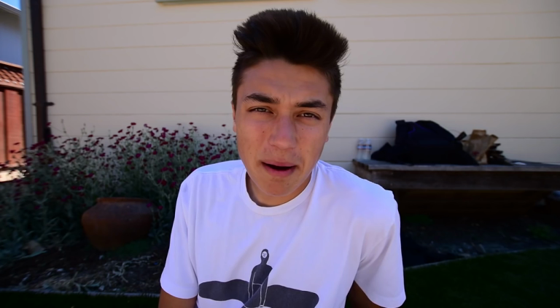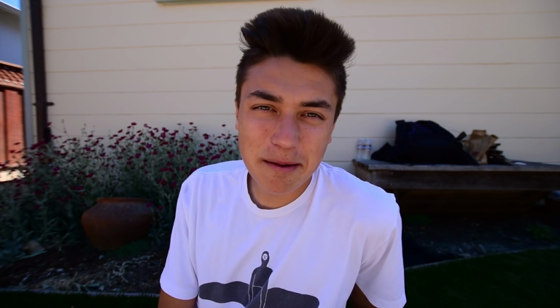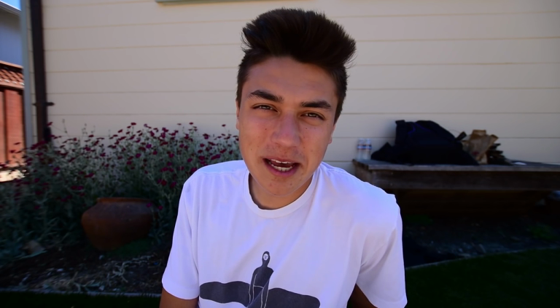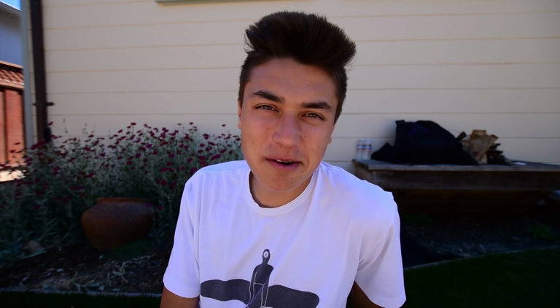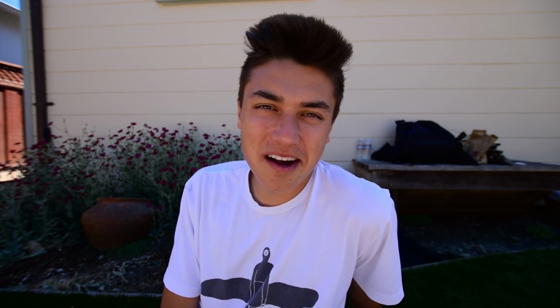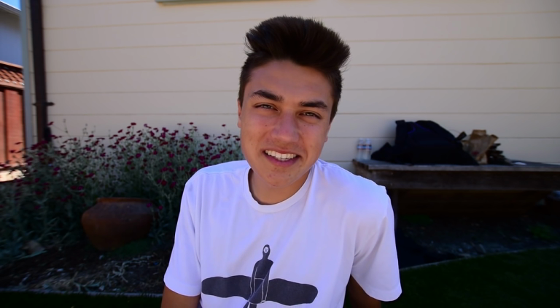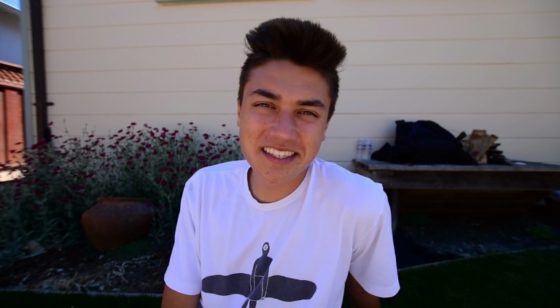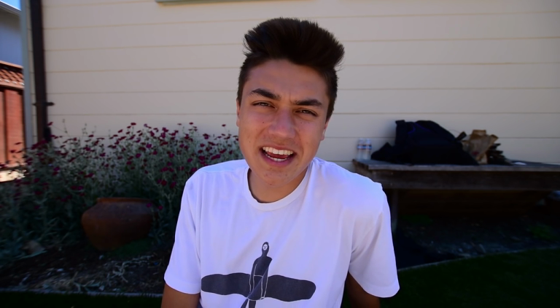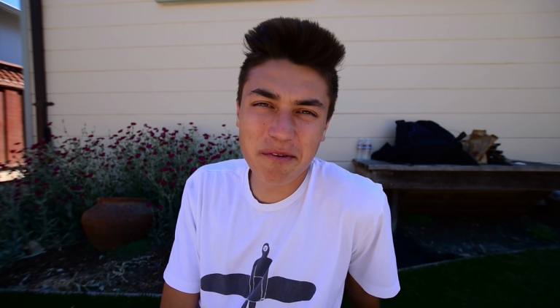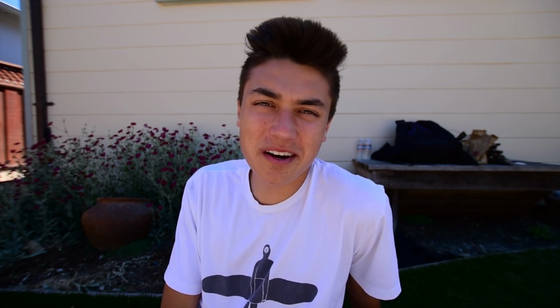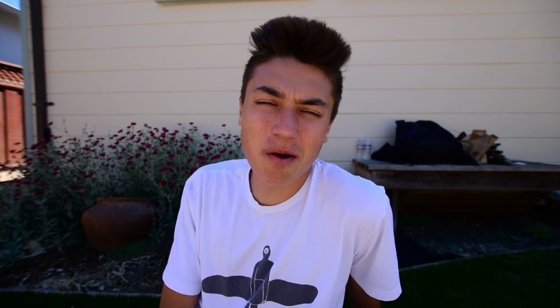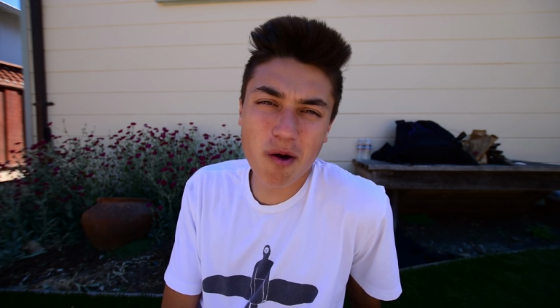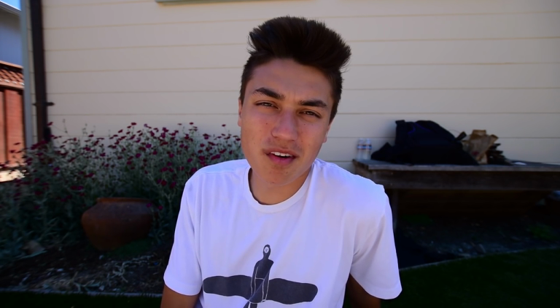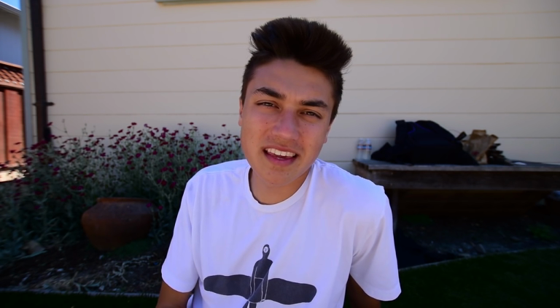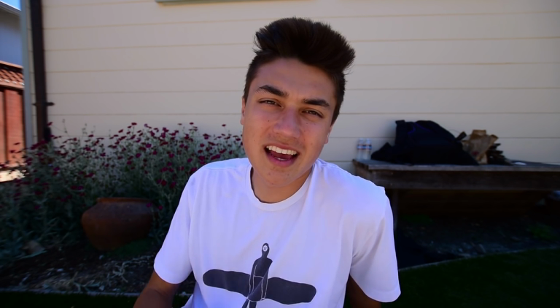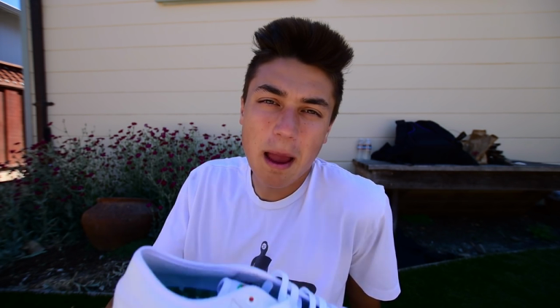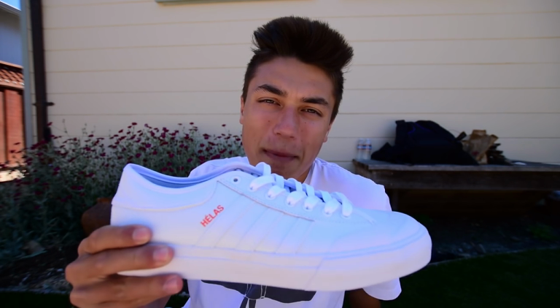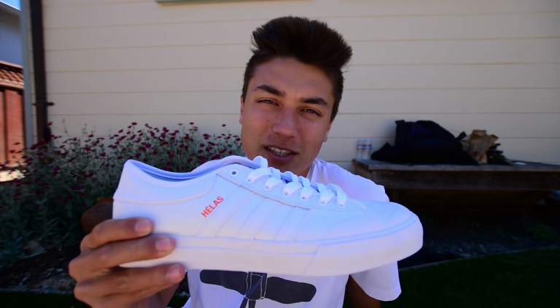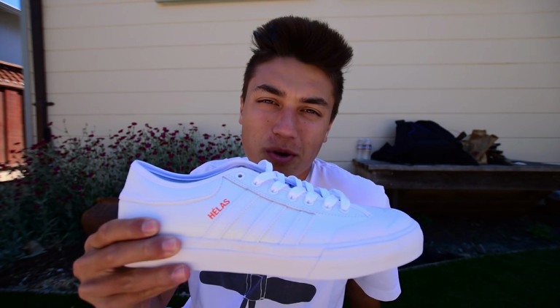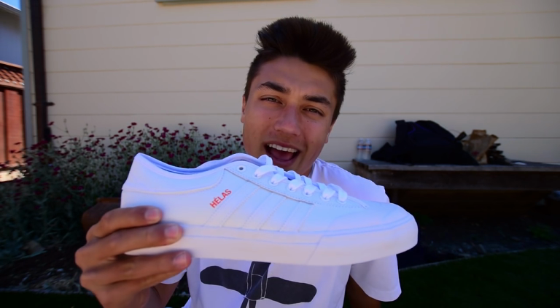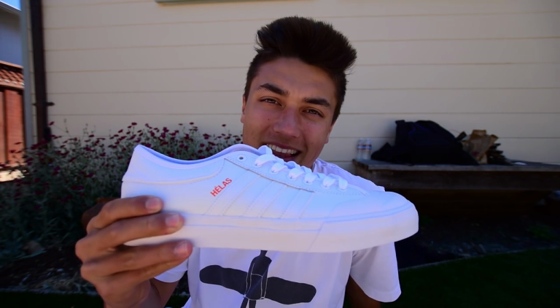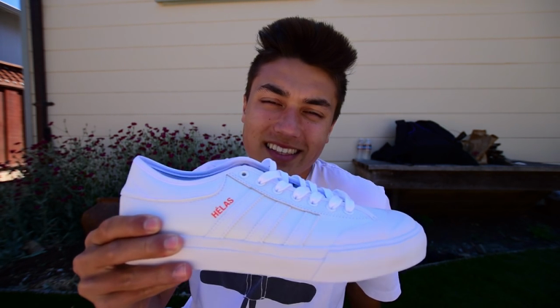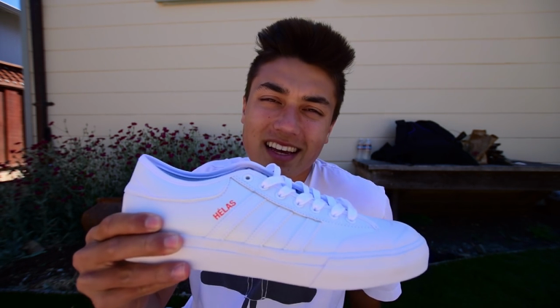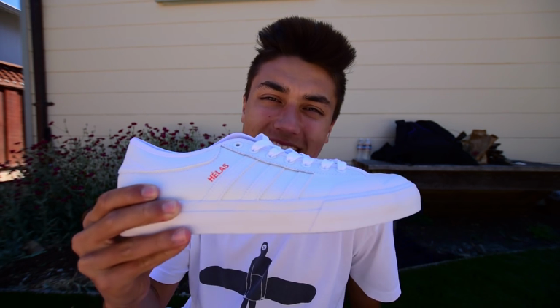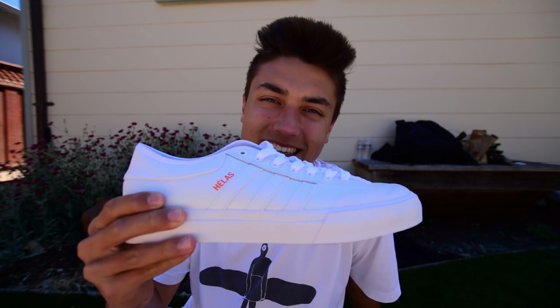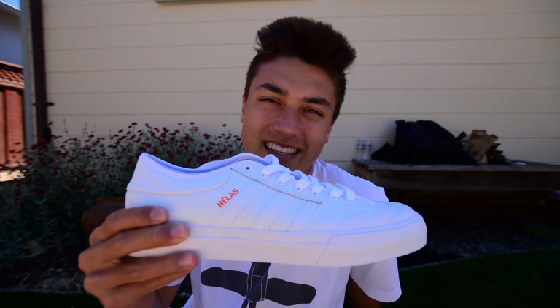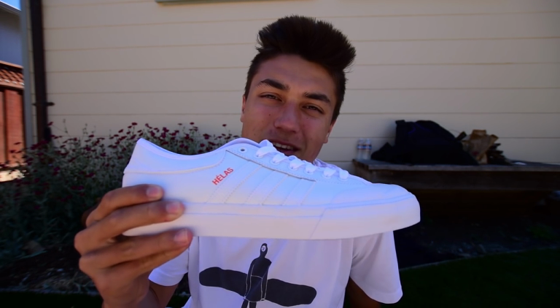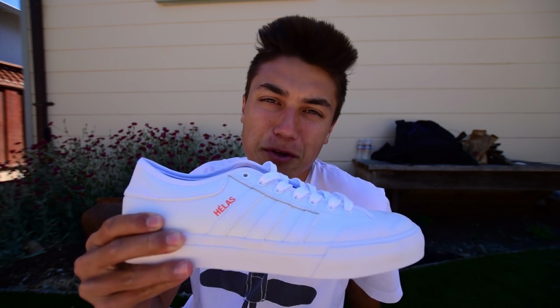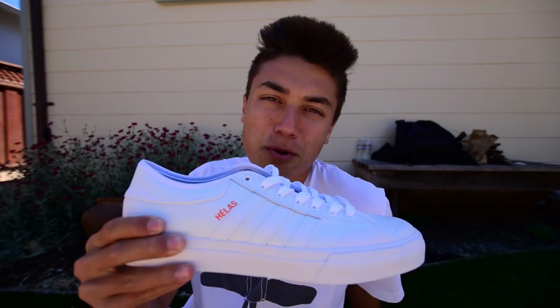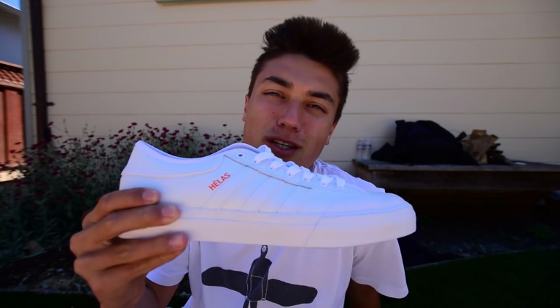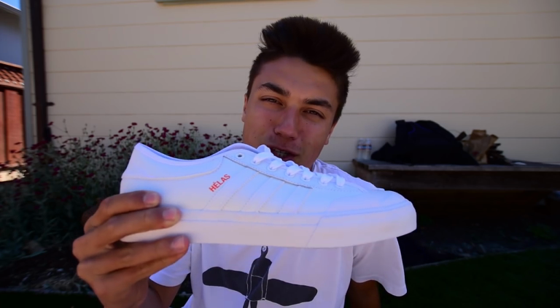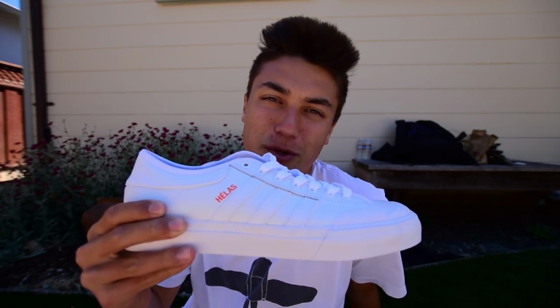My name is Kelly Wicasa and today we're going to go over the Match Court Hellas Adidas new shoe.